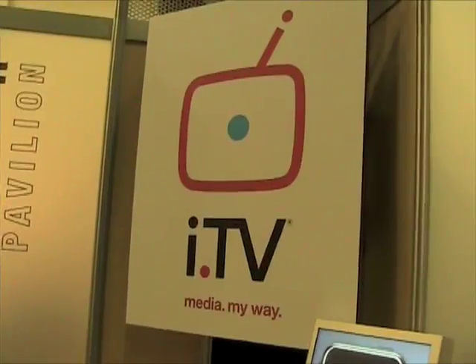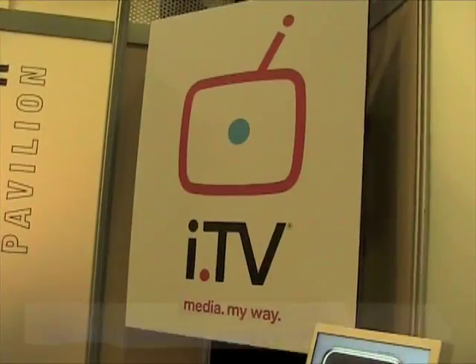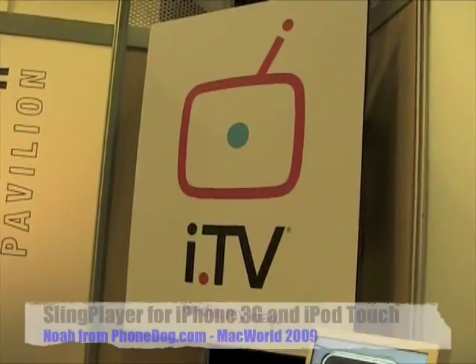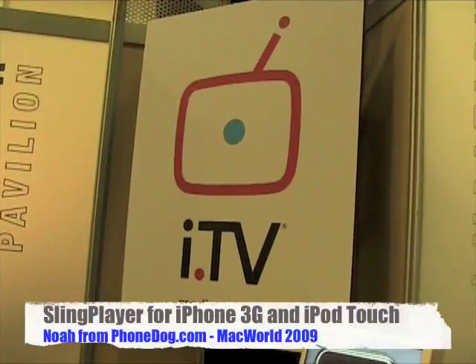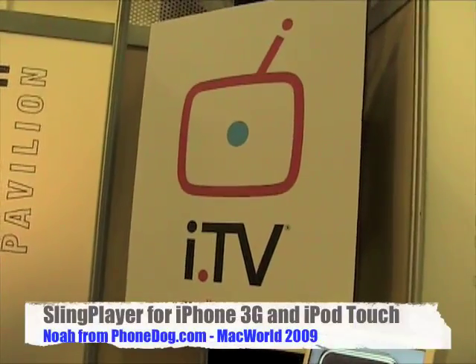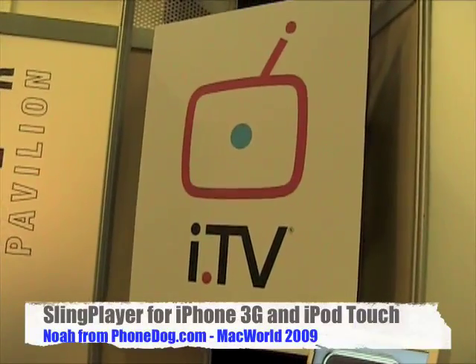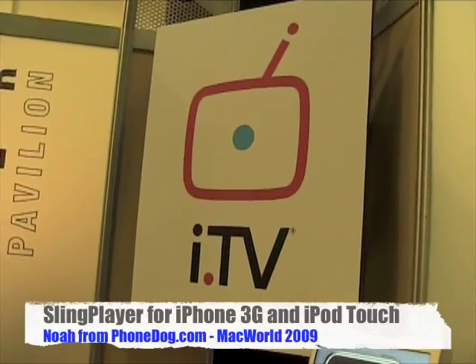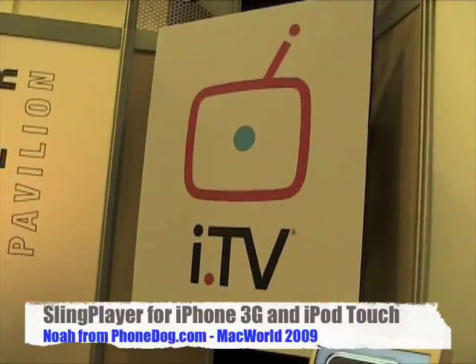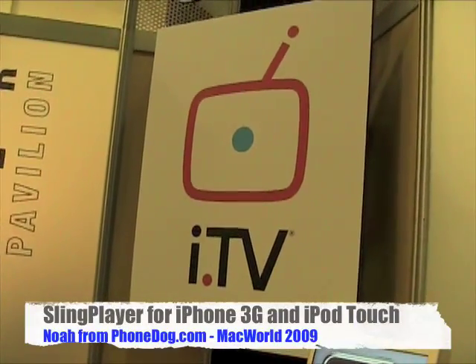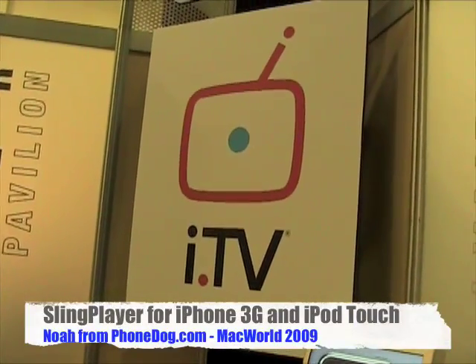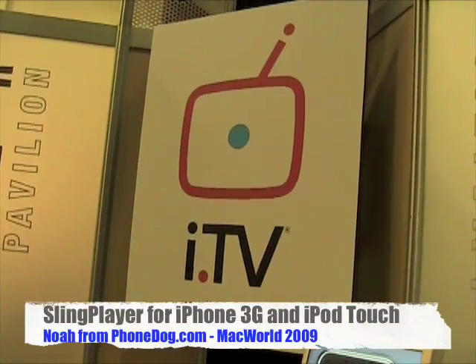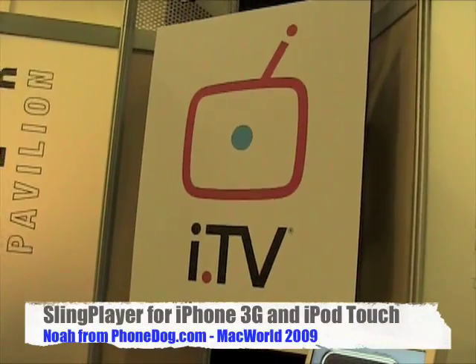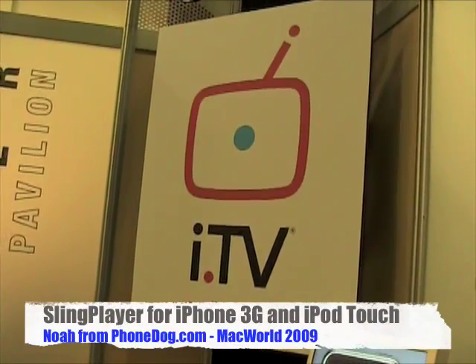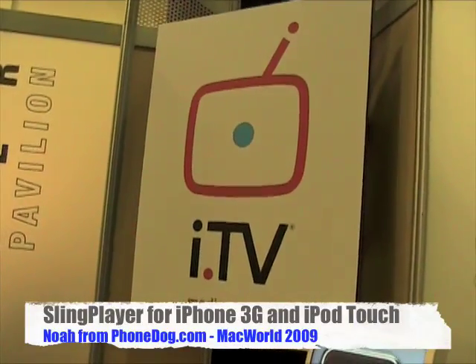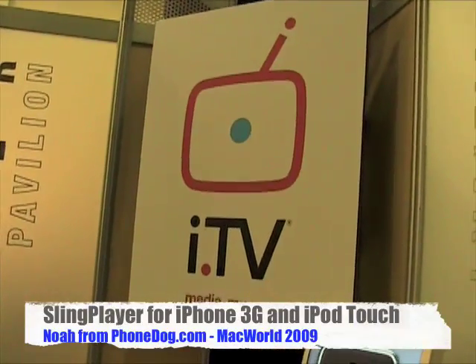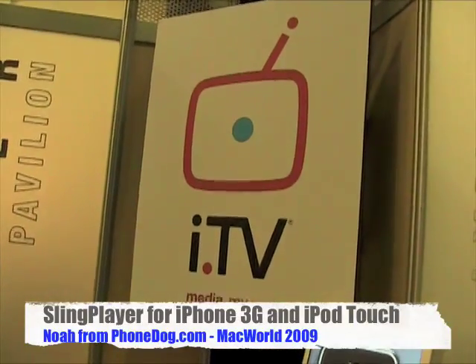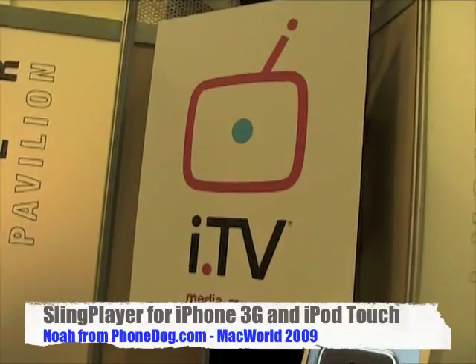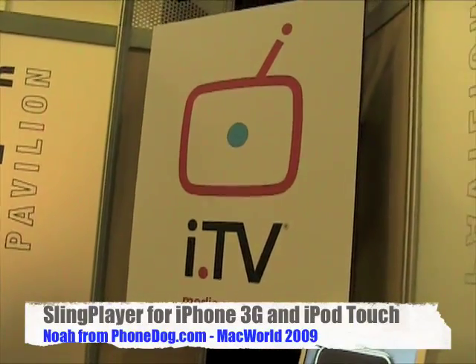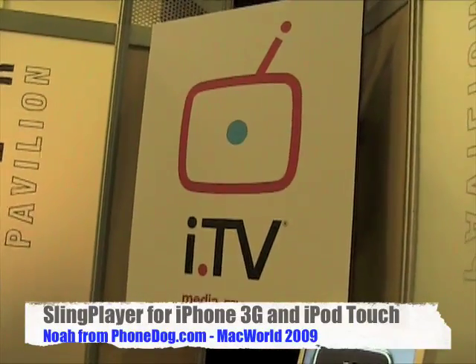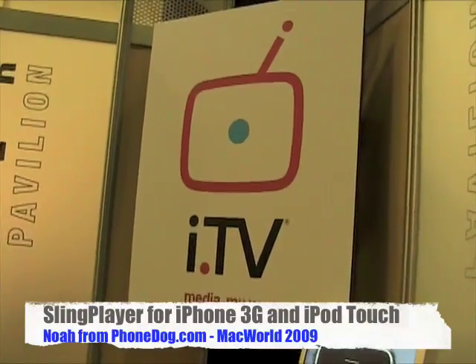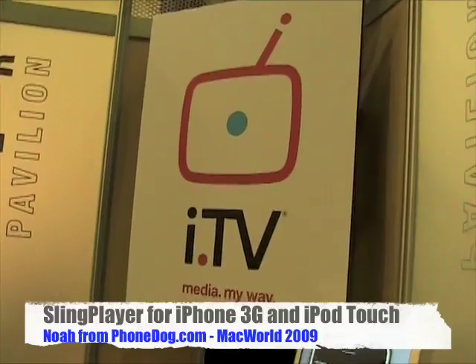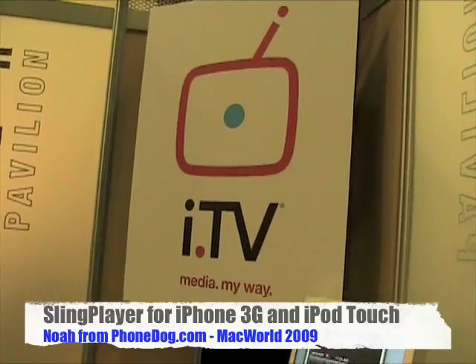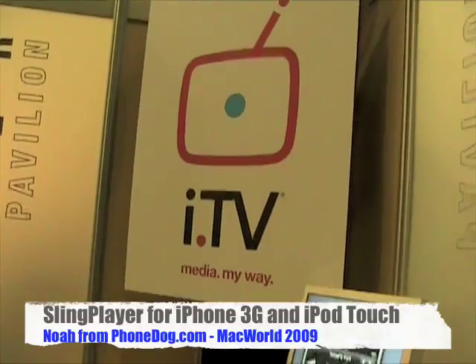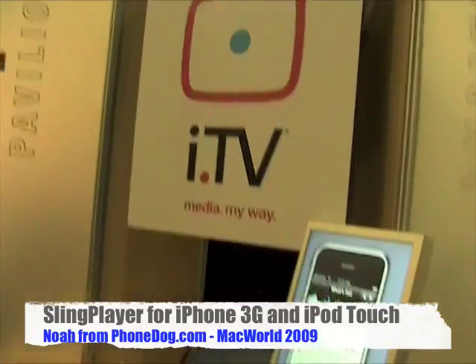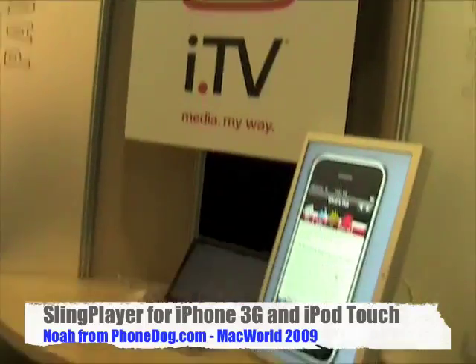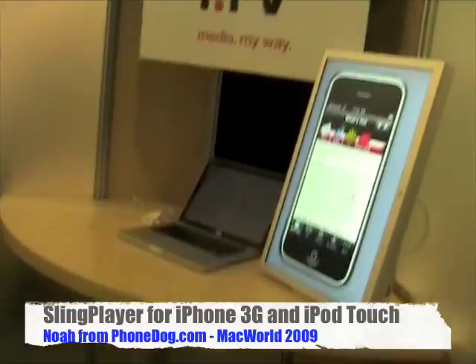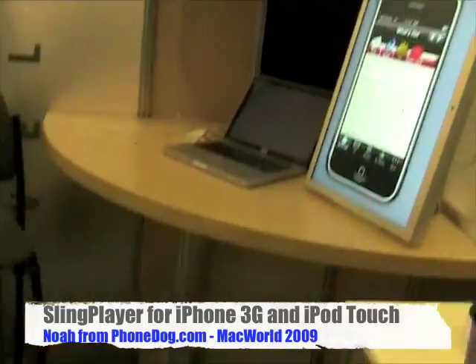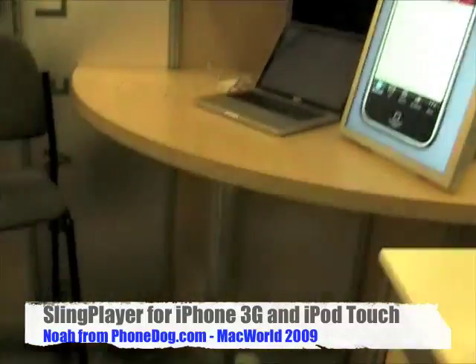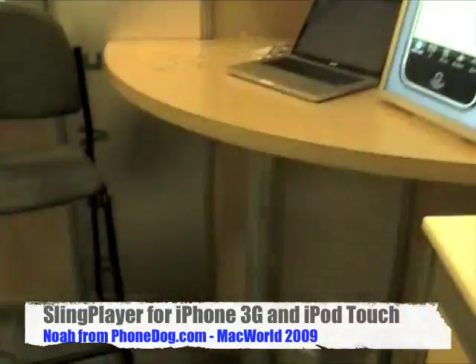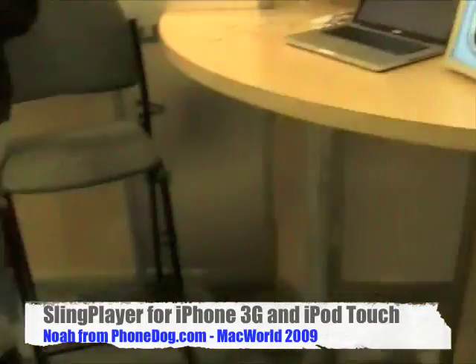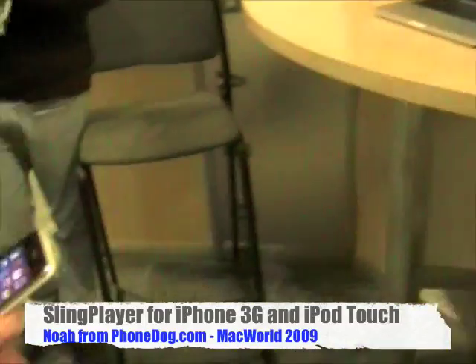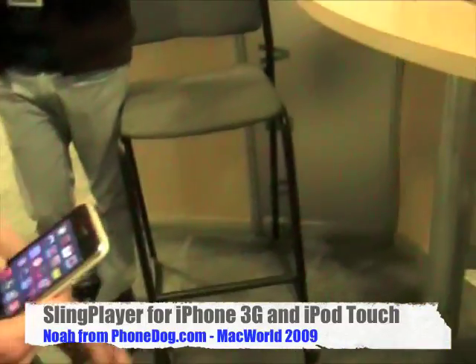We're live at Macworld 2009 San Francisco. I'm Noah, this is PhoneDog.com, and this is Justin from i.TV.